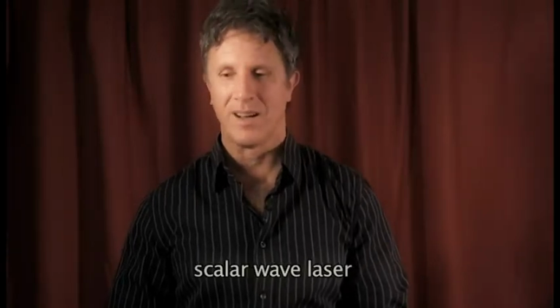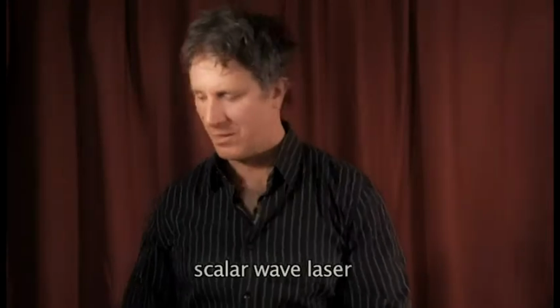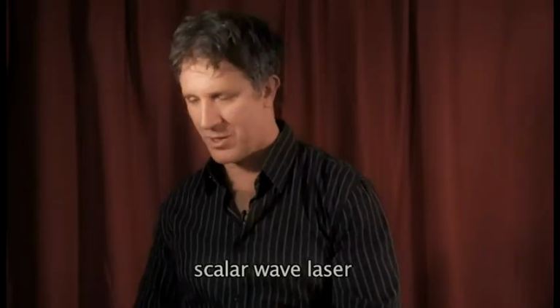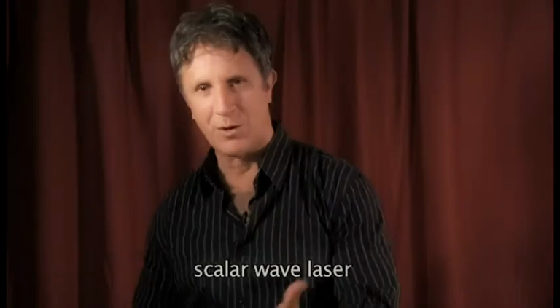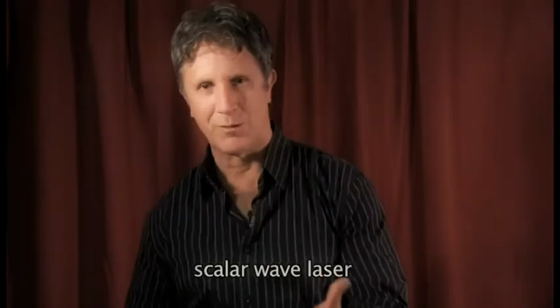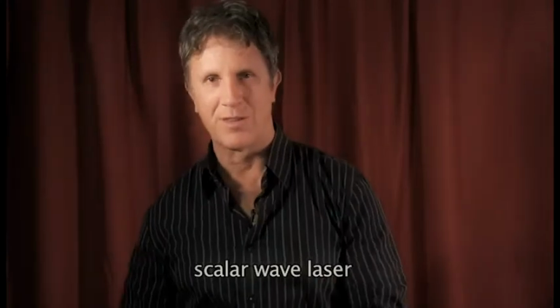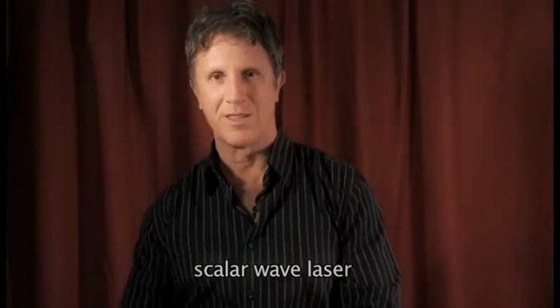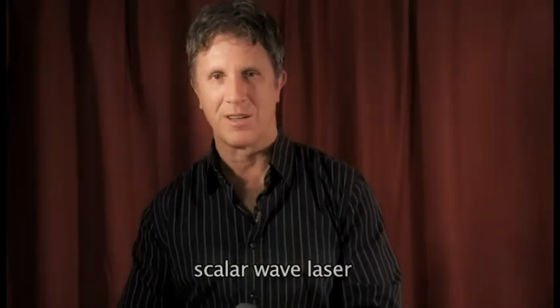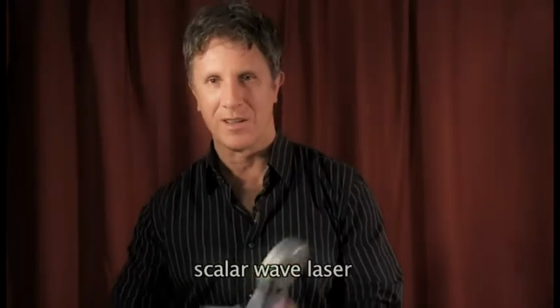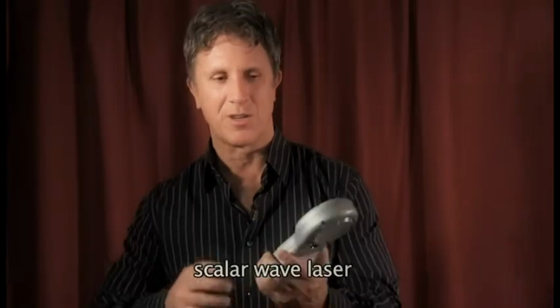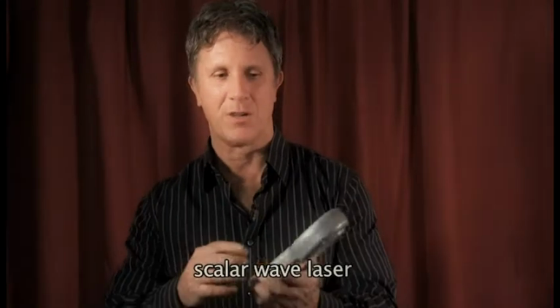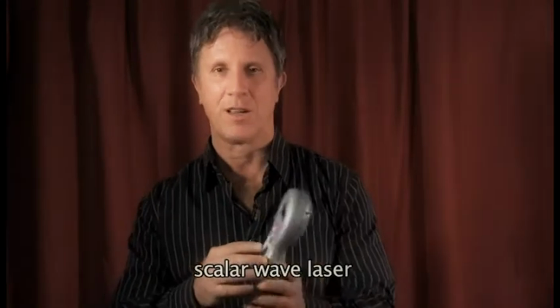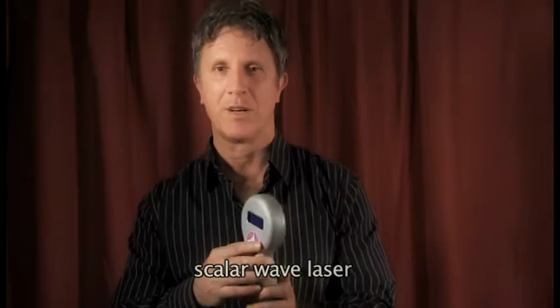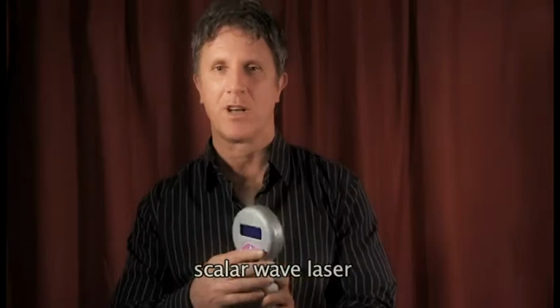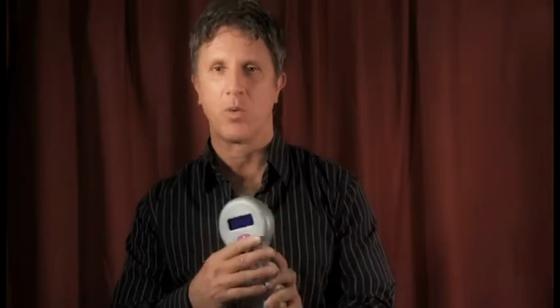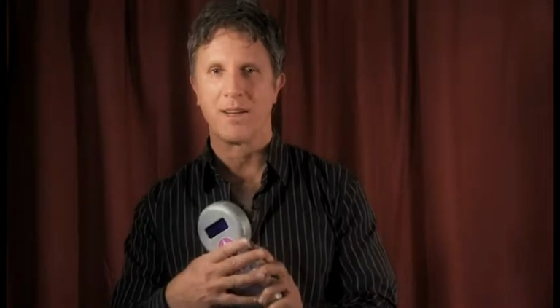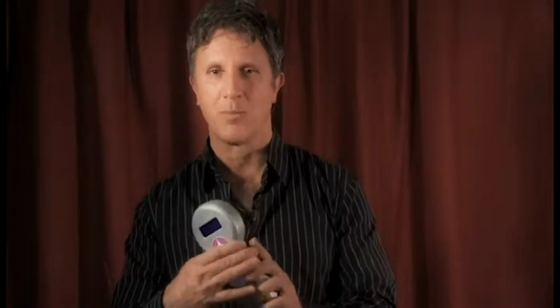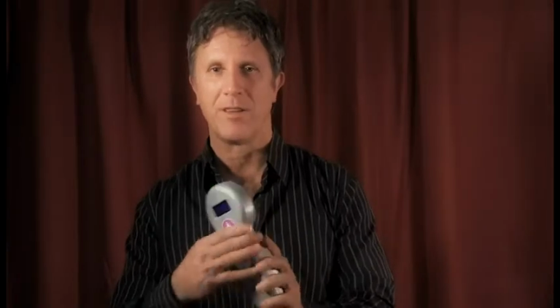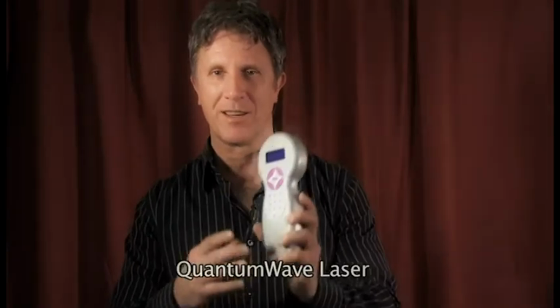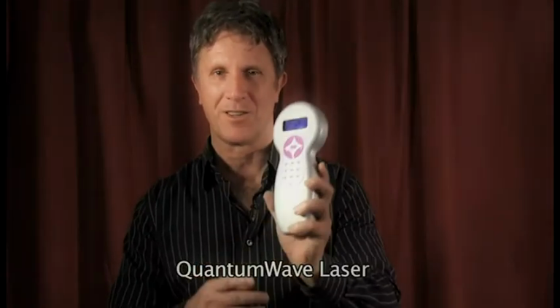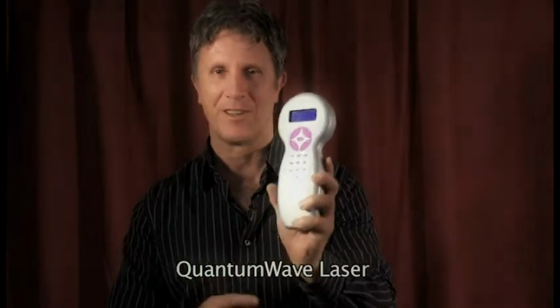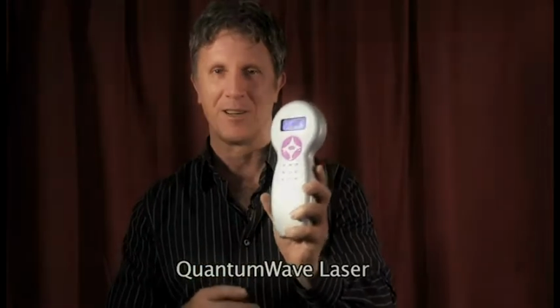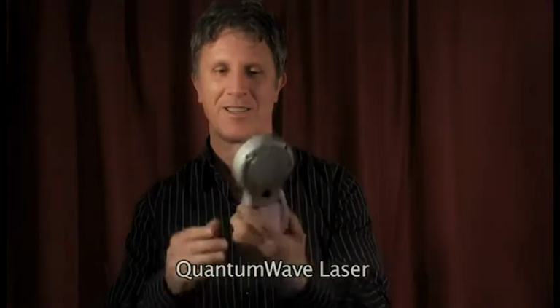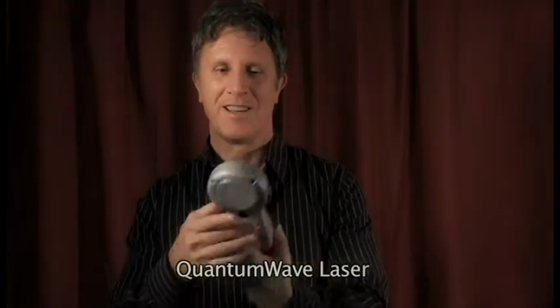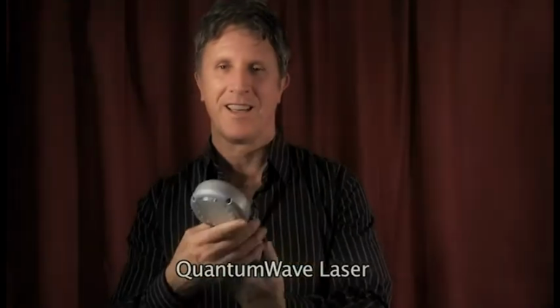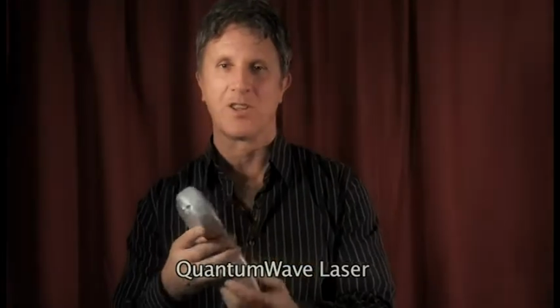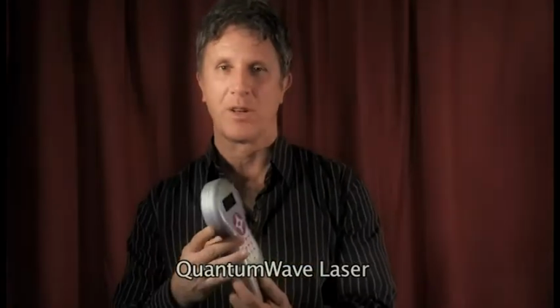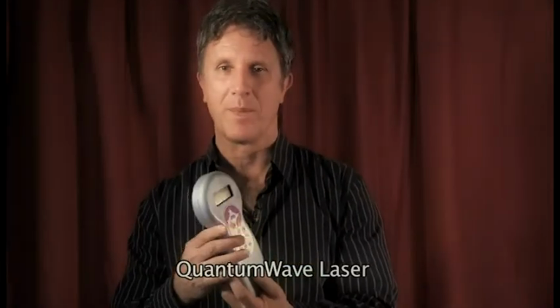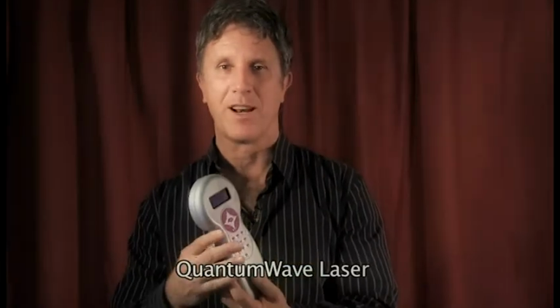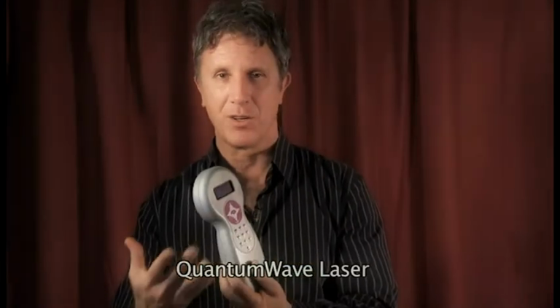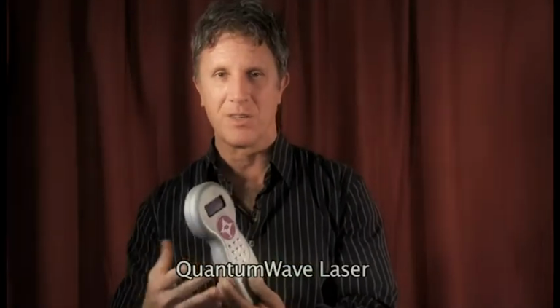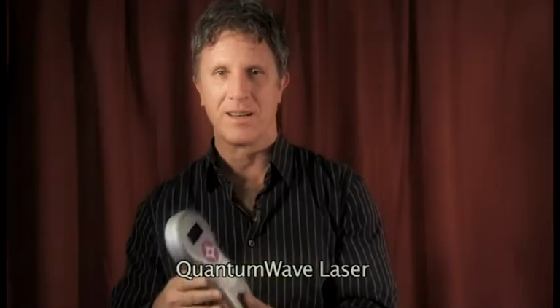So let me show it to you first. This is the laser — the company is called Quantum Wave Laser. Here it is, and I'll show you in a minute how to use it.